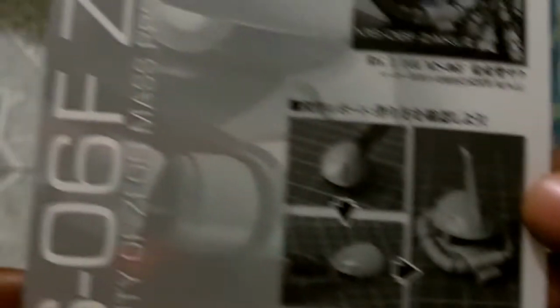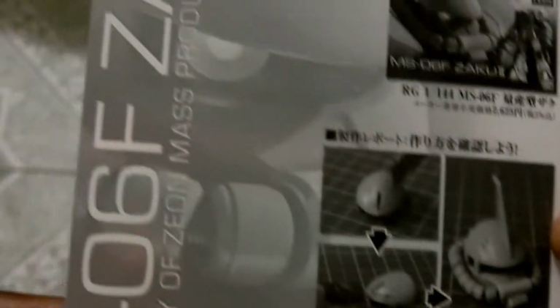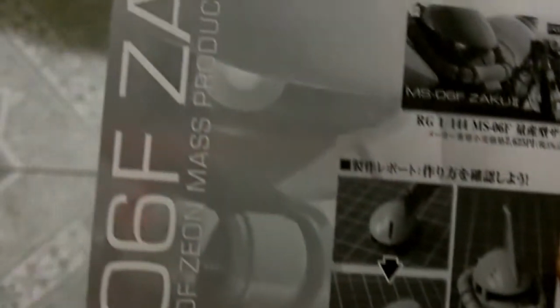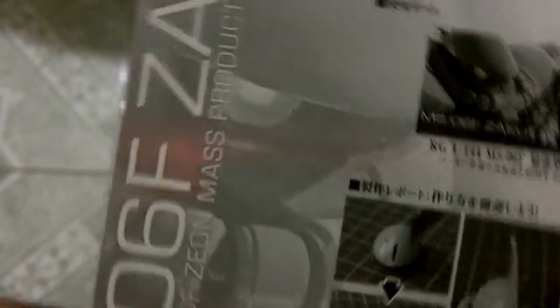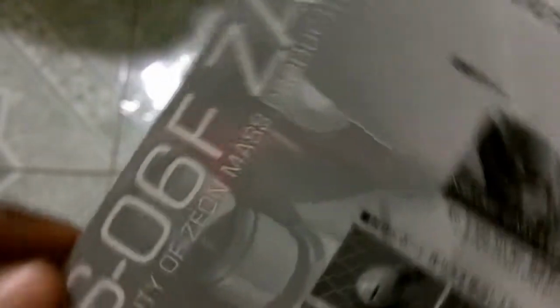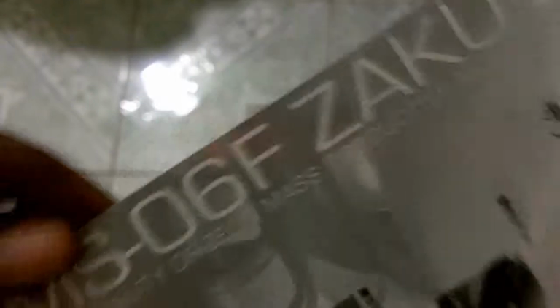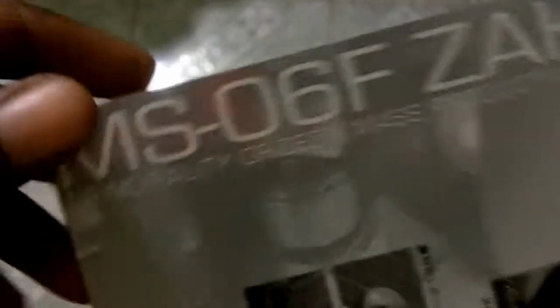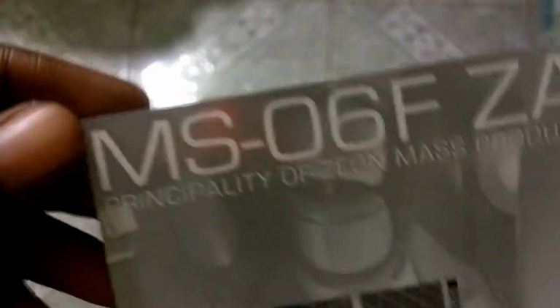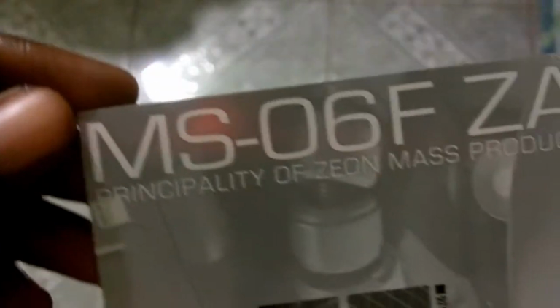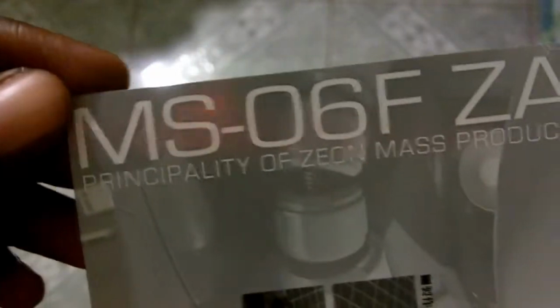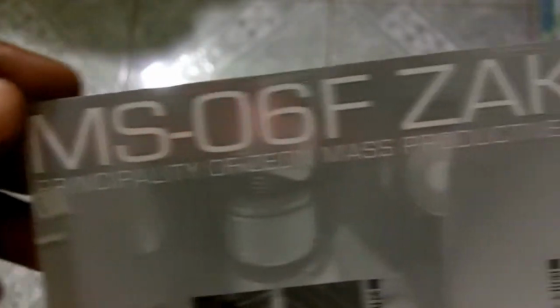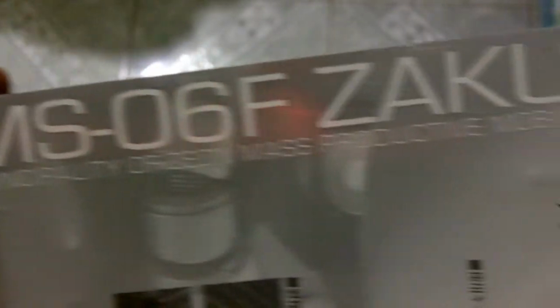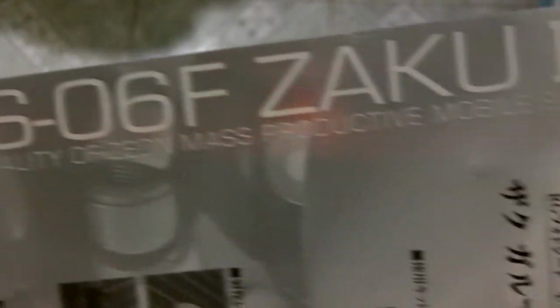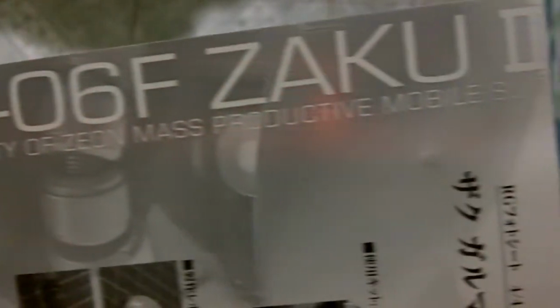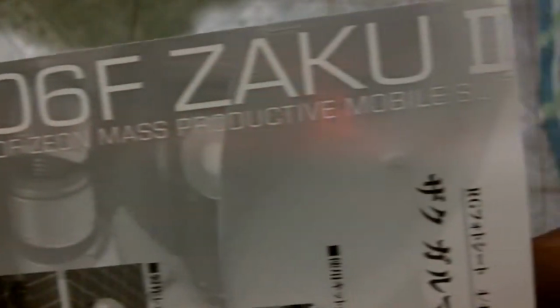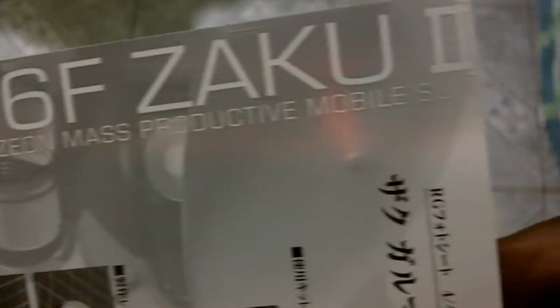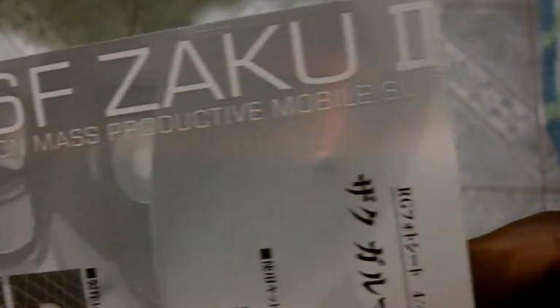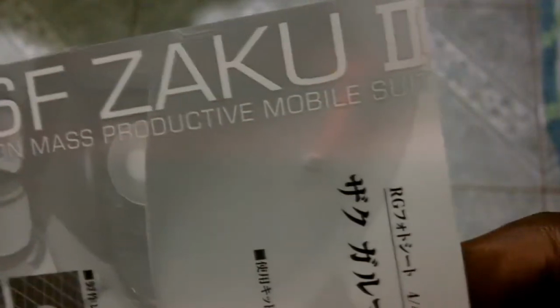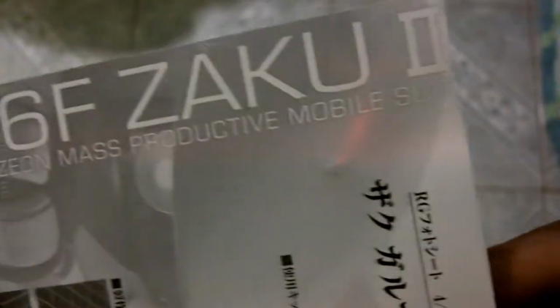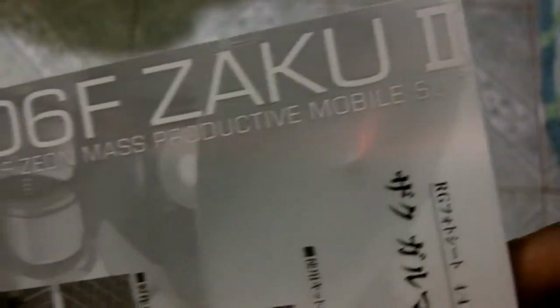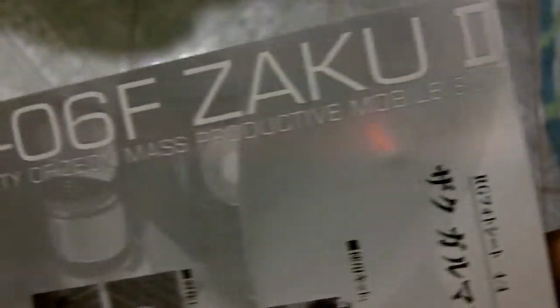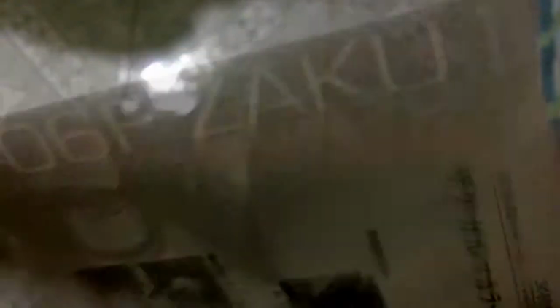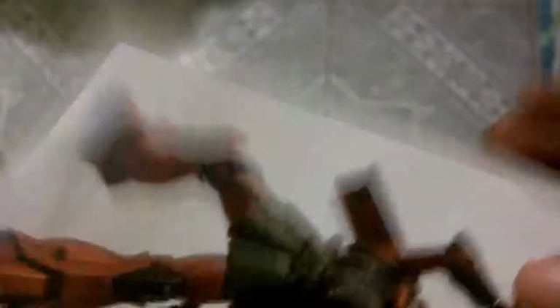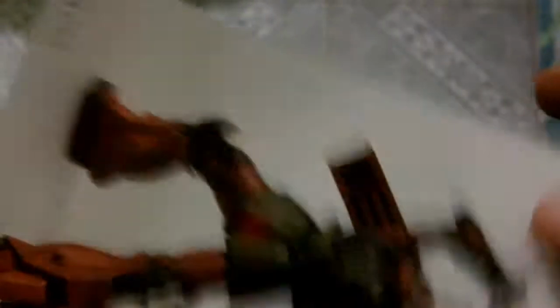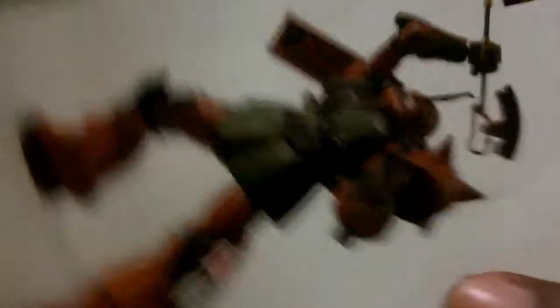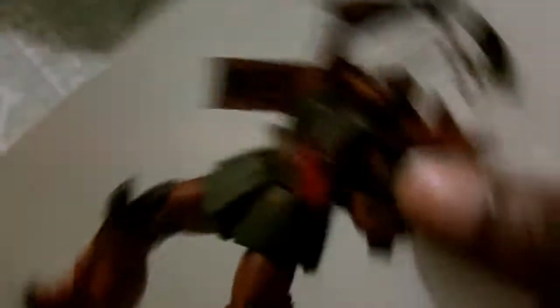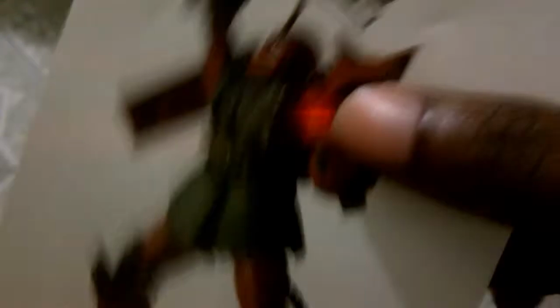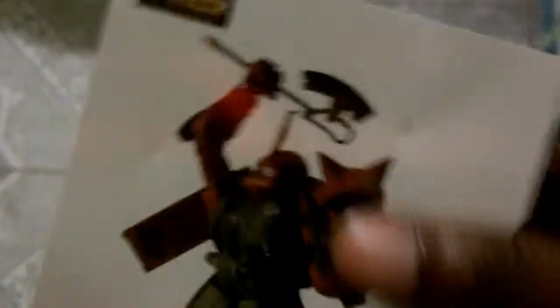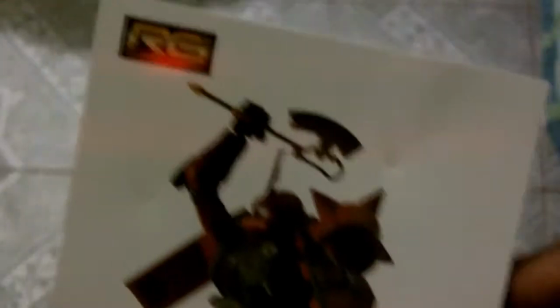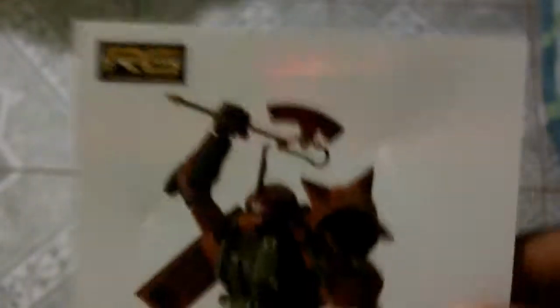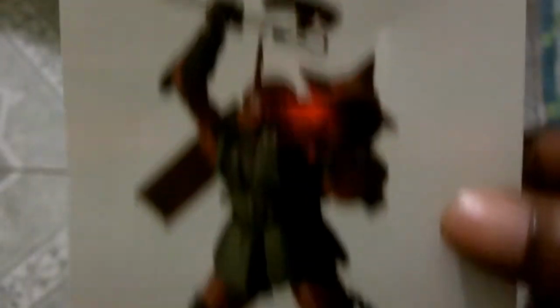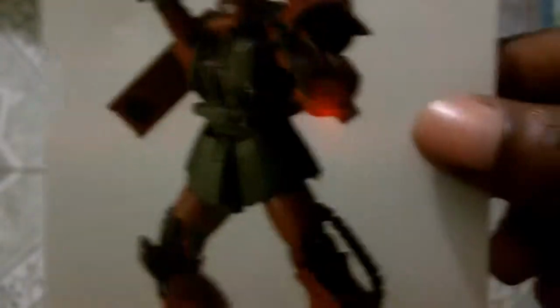I thought it was a sticker of some sort but it's just a photo. So that's it — the Zaku II.